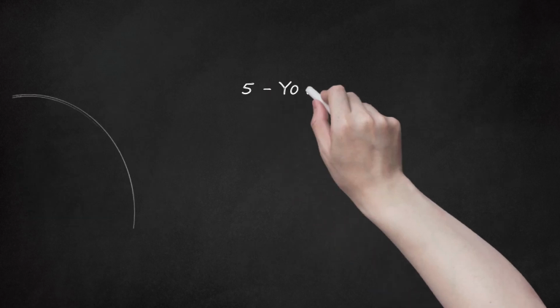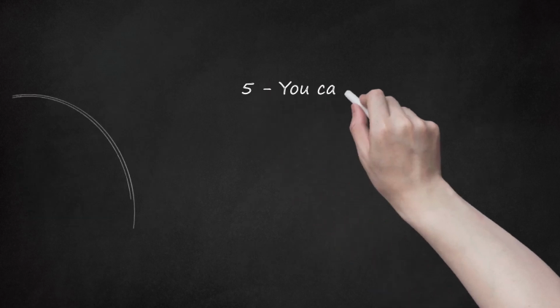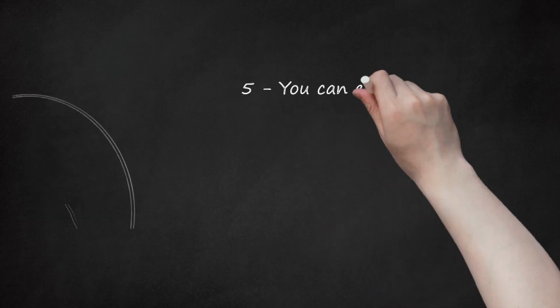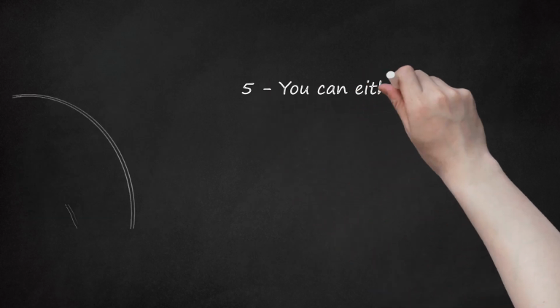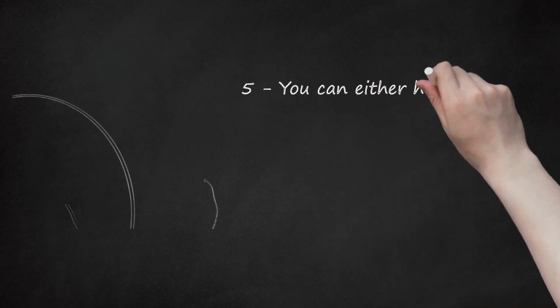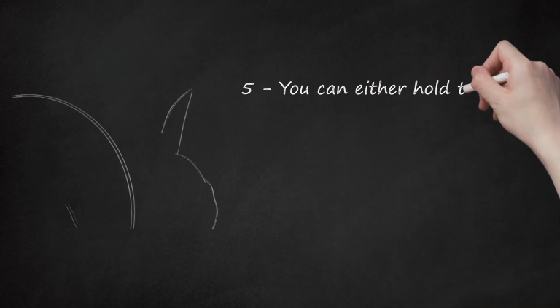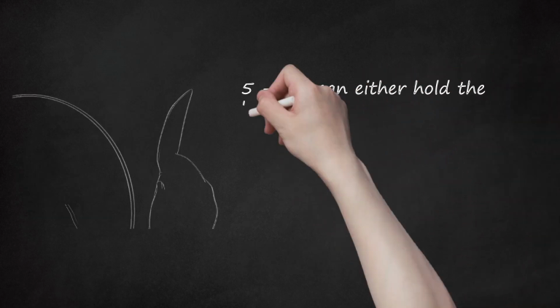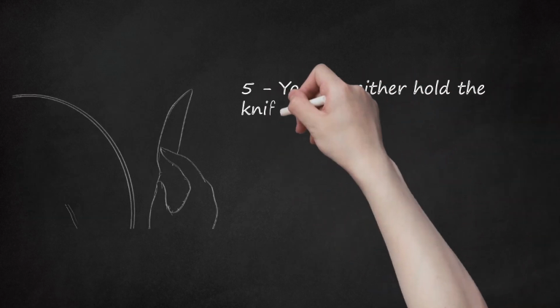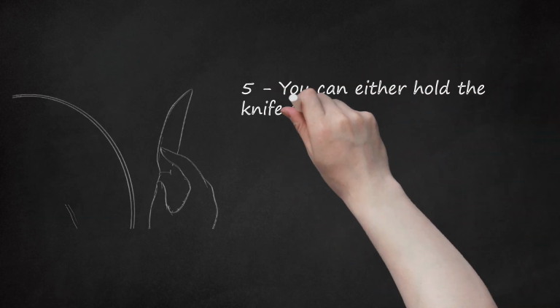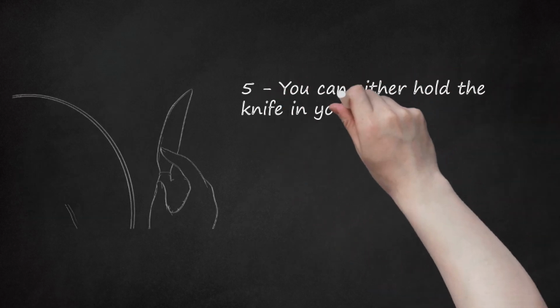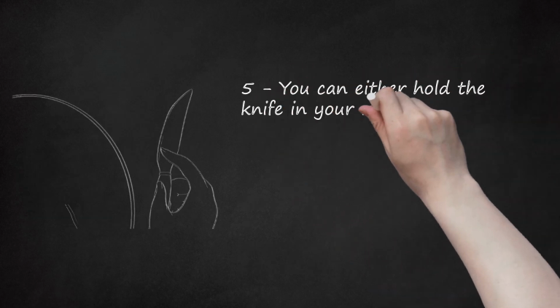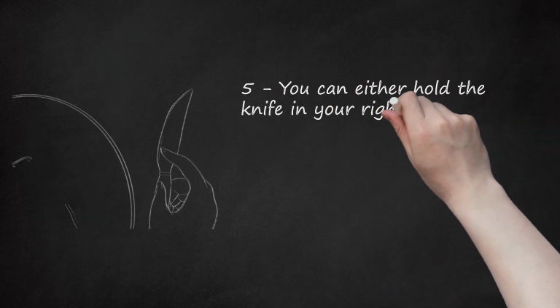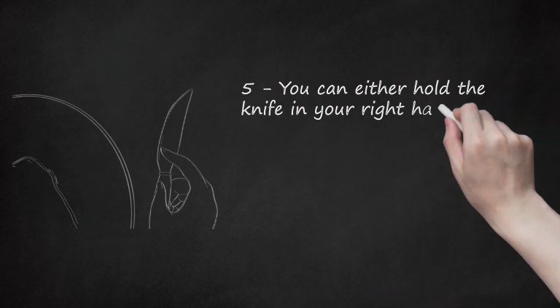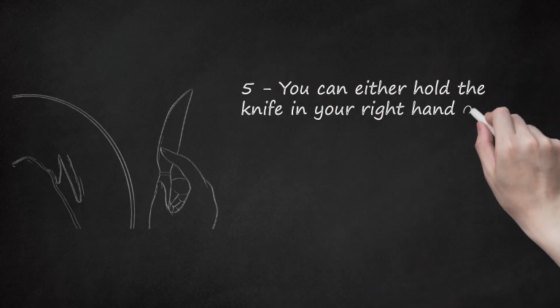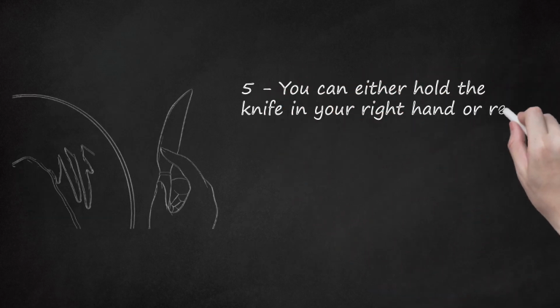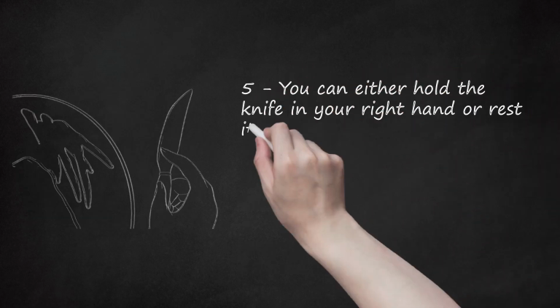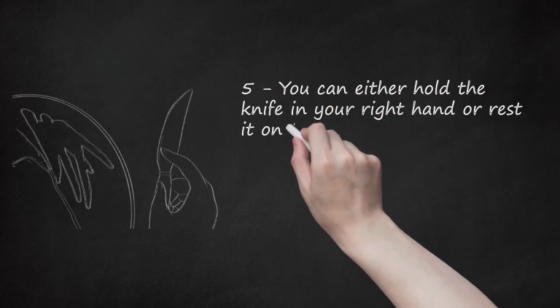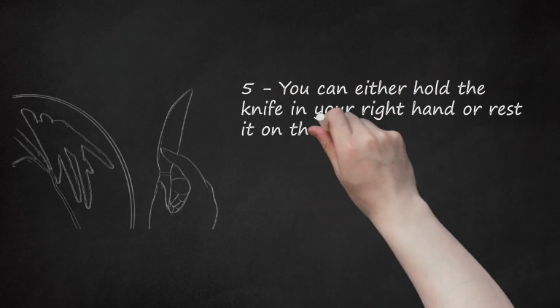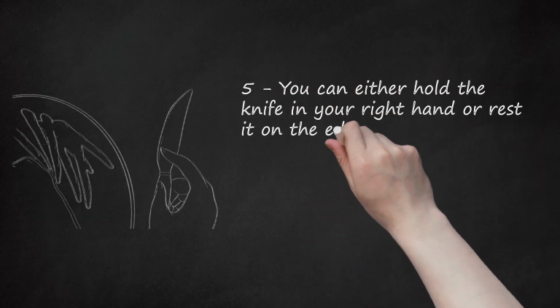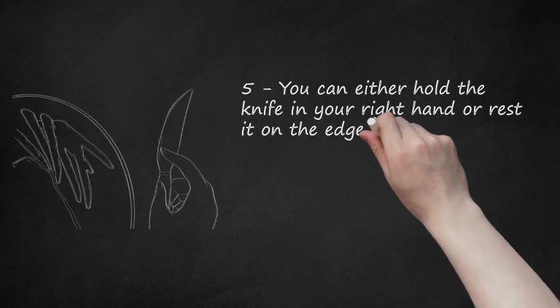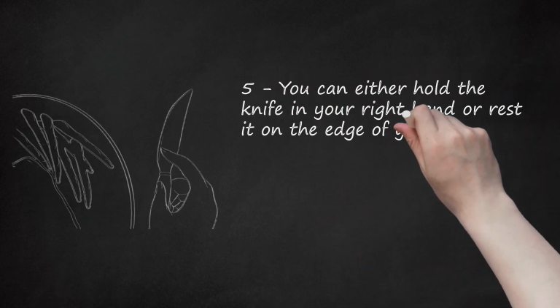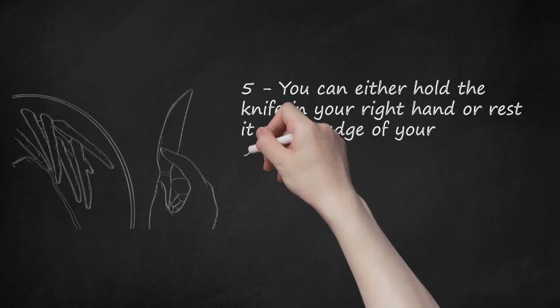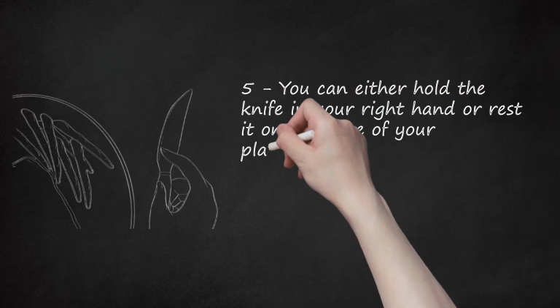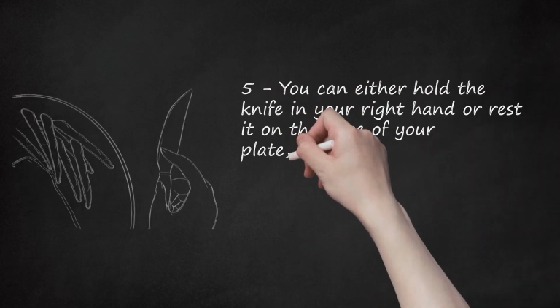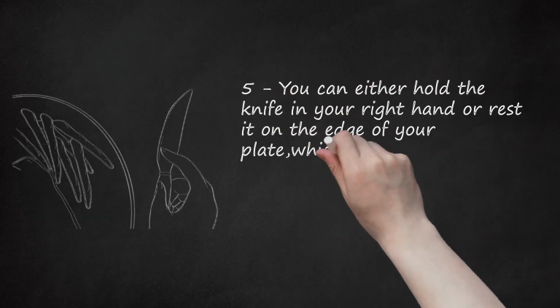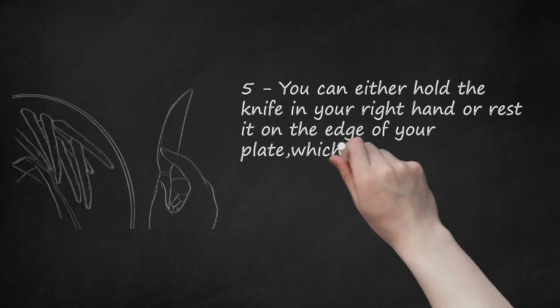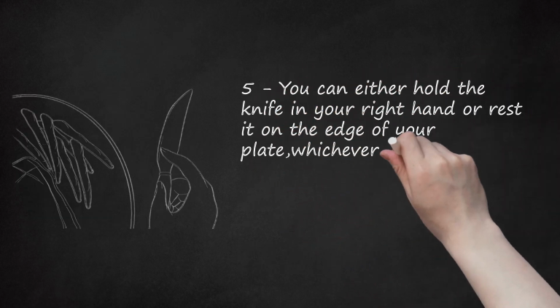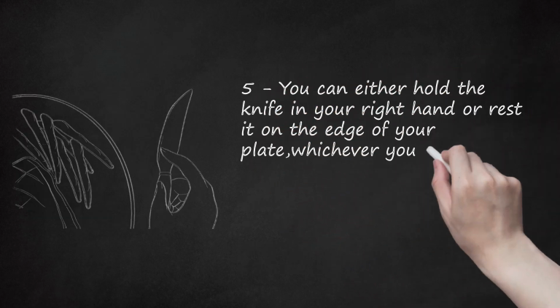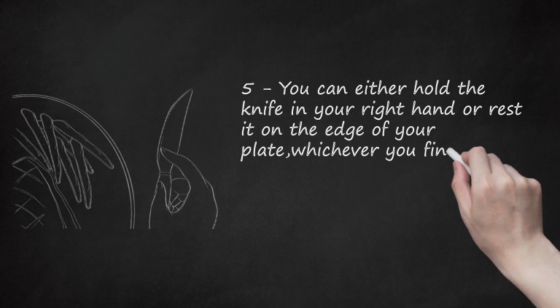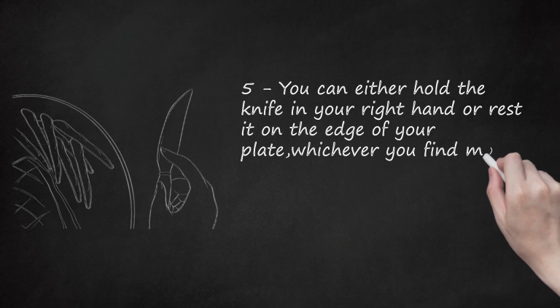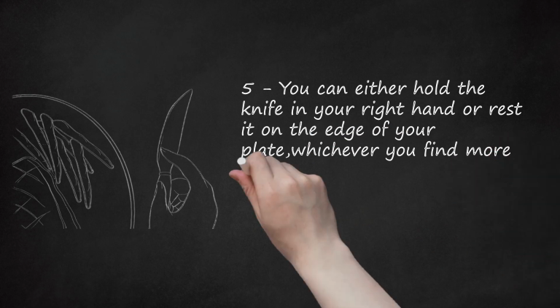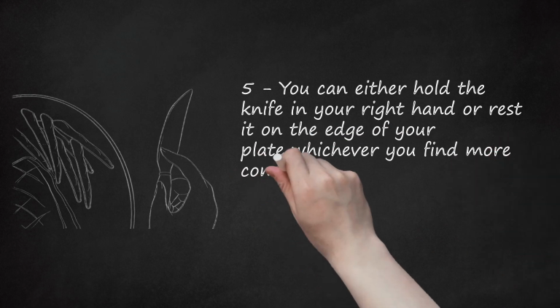Step 5: You can either hold the knife in your right hand or rest it on the edge of your plate, whichever you find more comfortable.